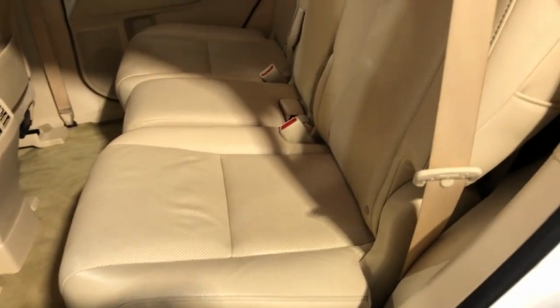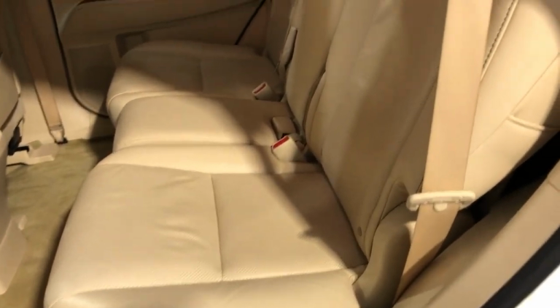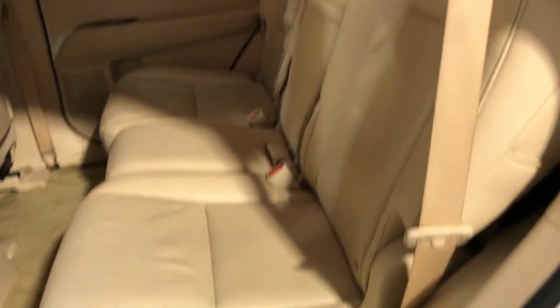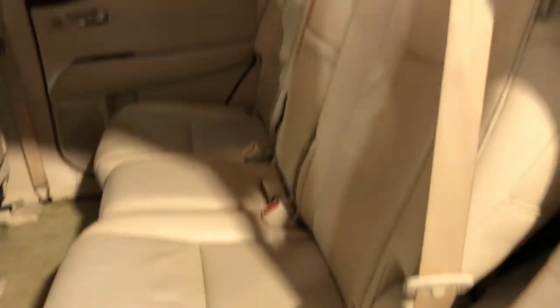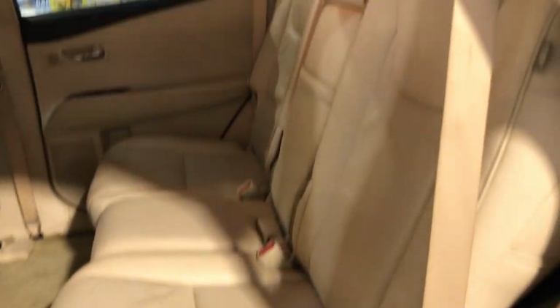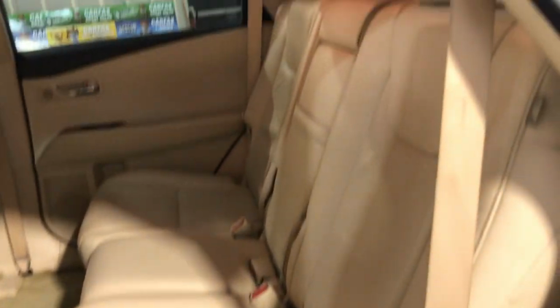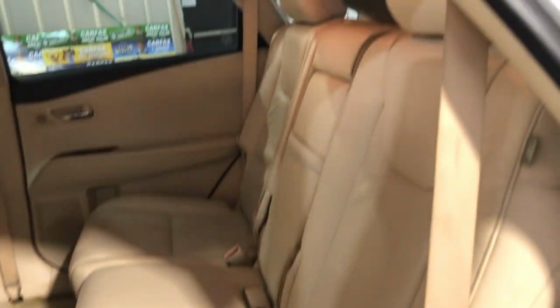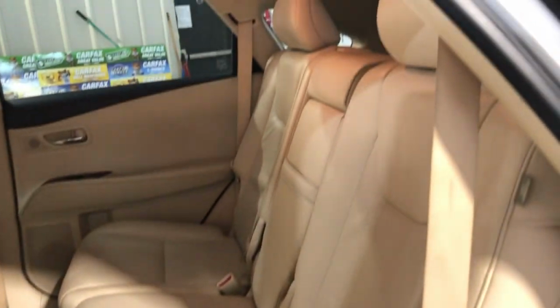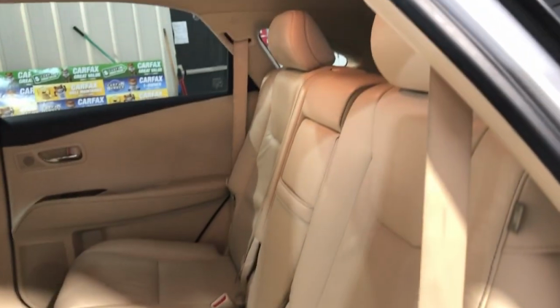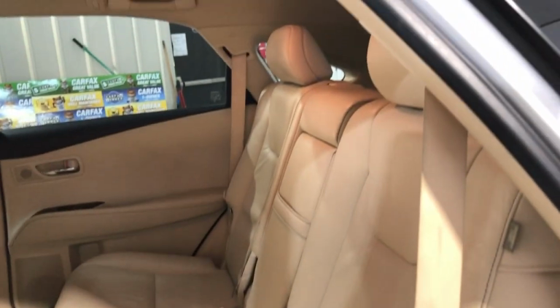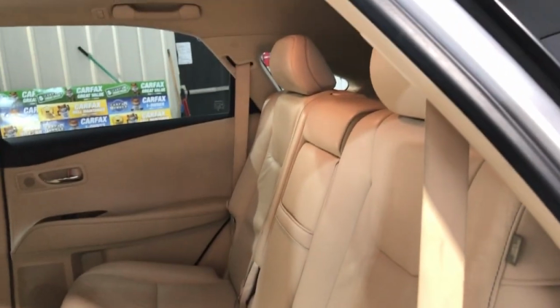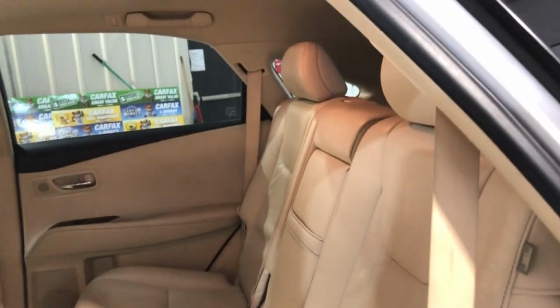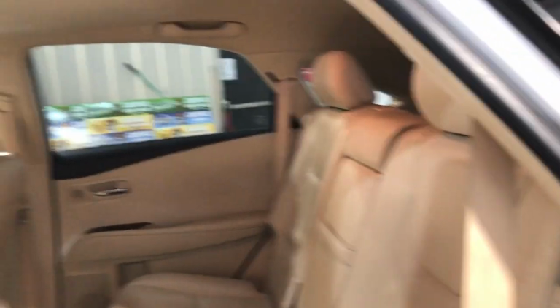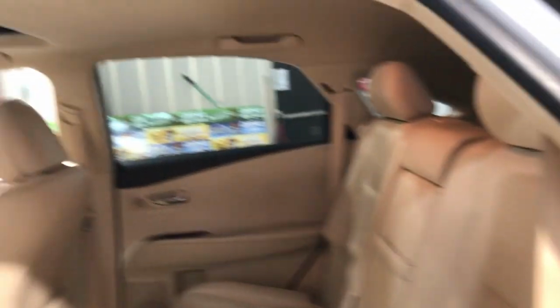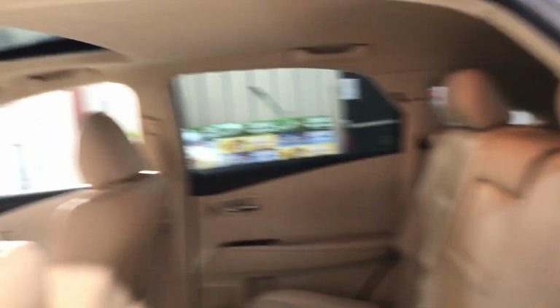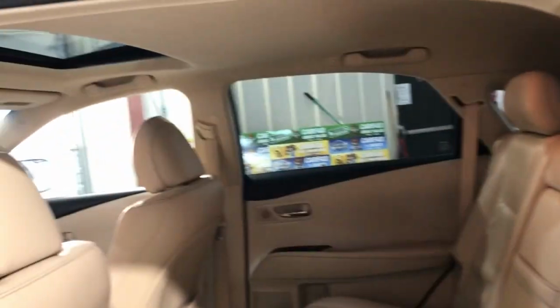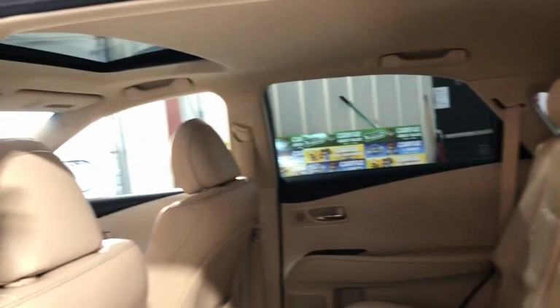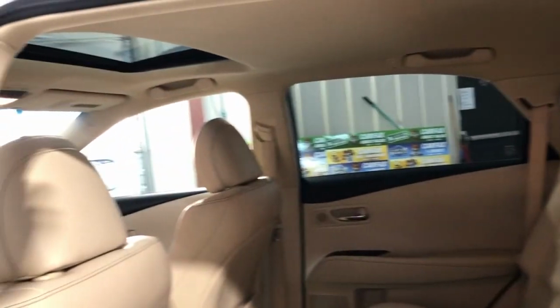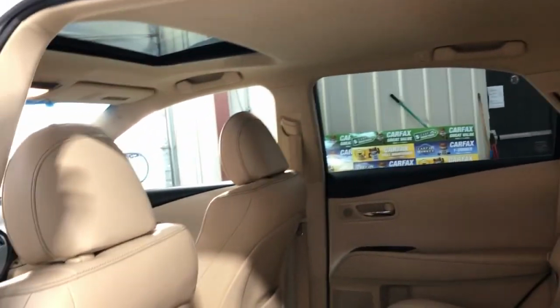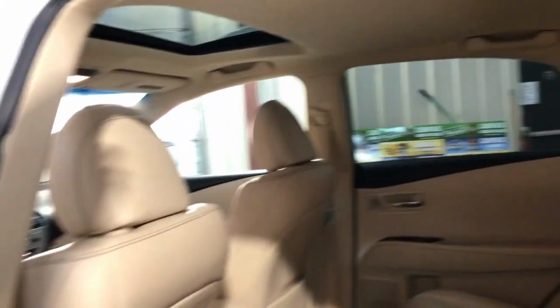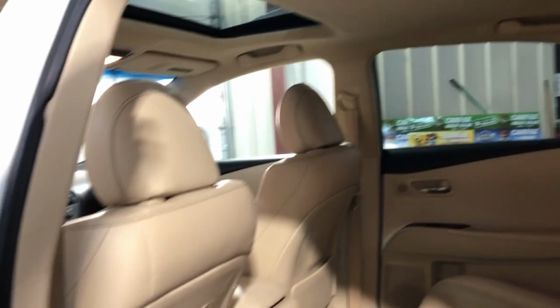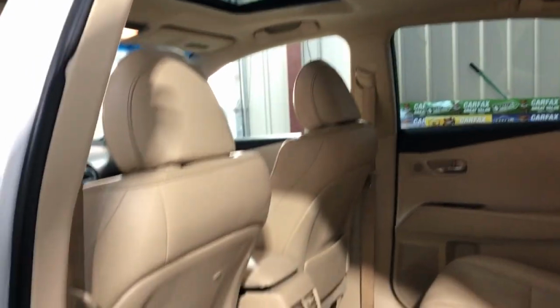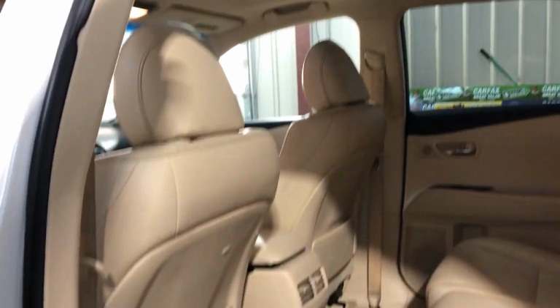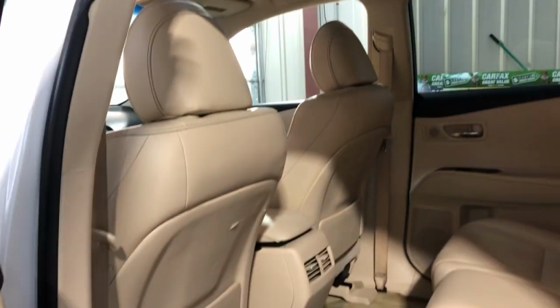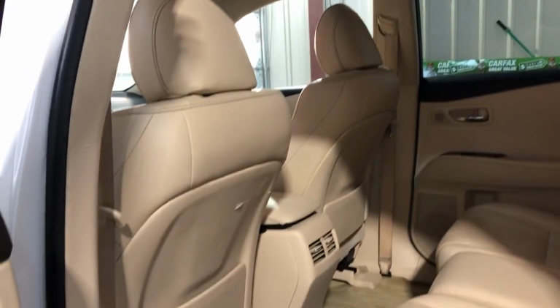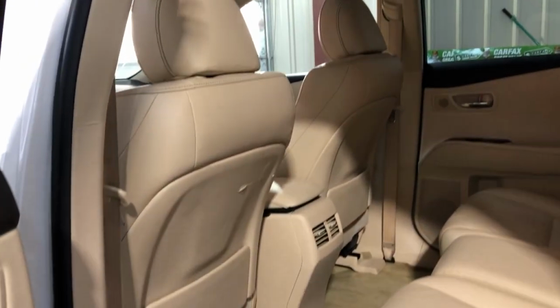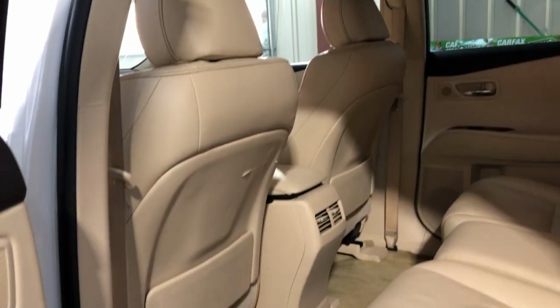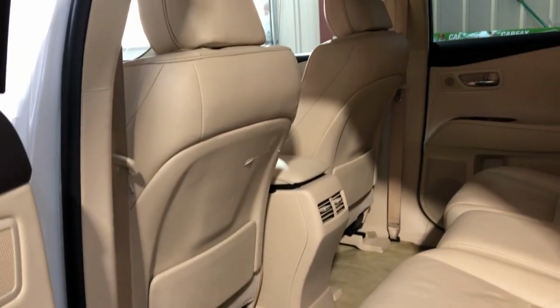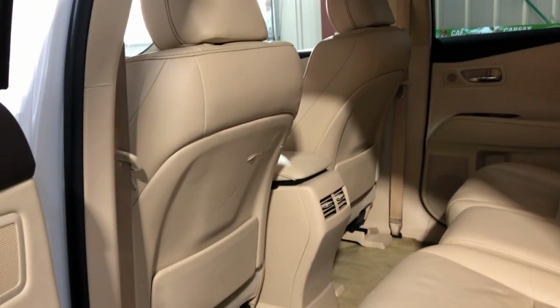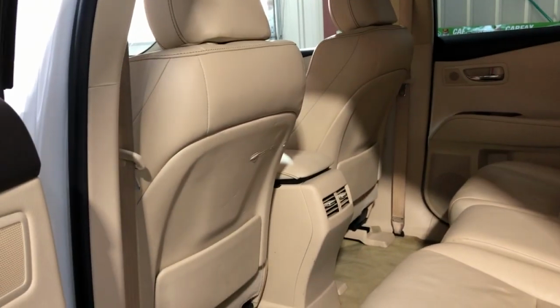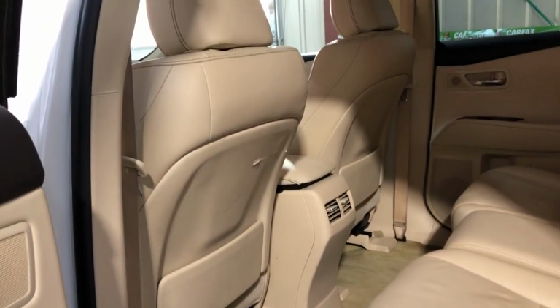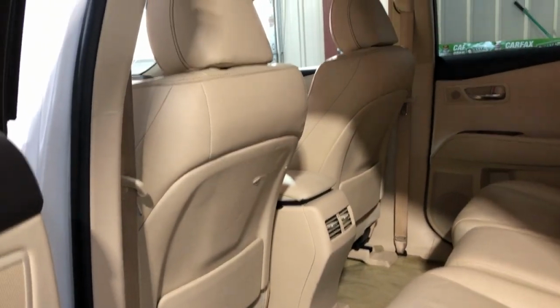Back seat is nice and clean. It's got a power liftgate, and your floor mats are in the trunk.